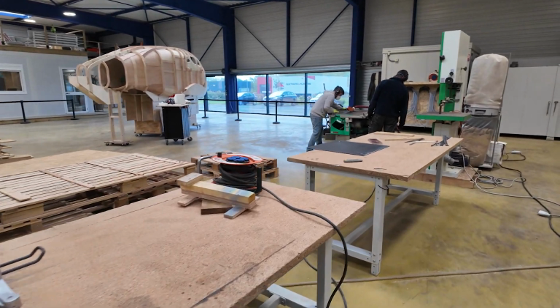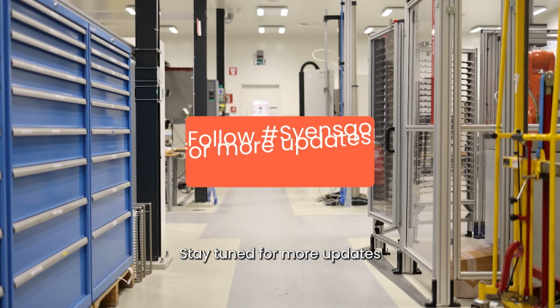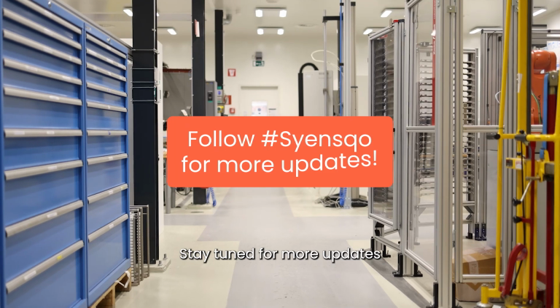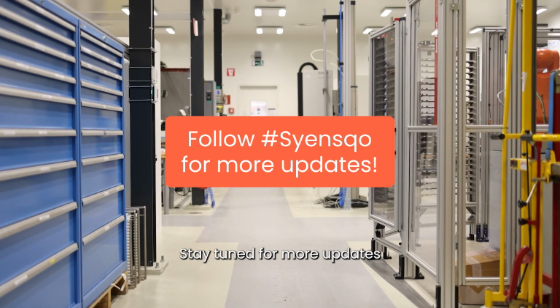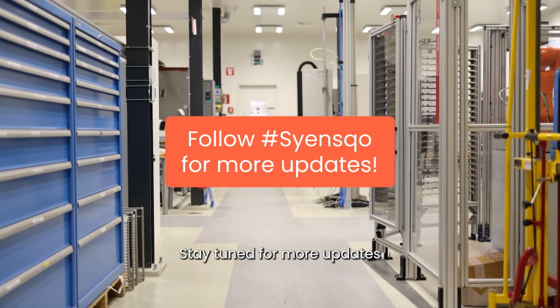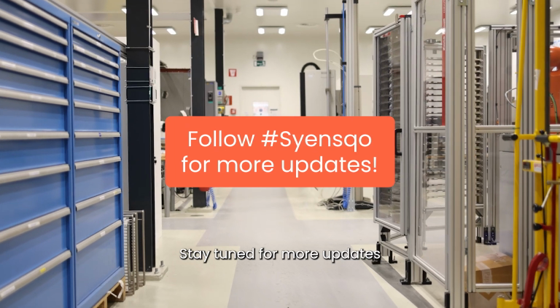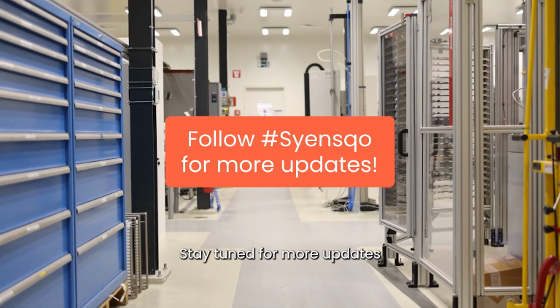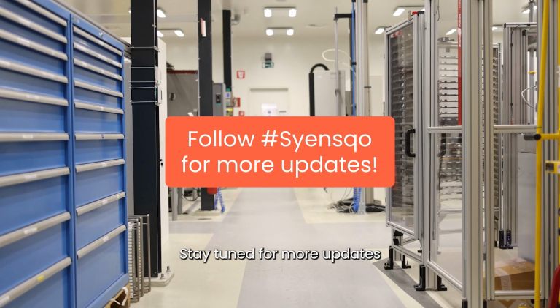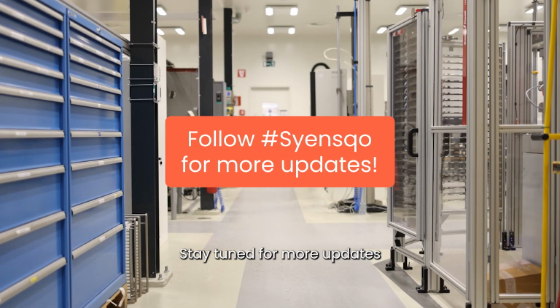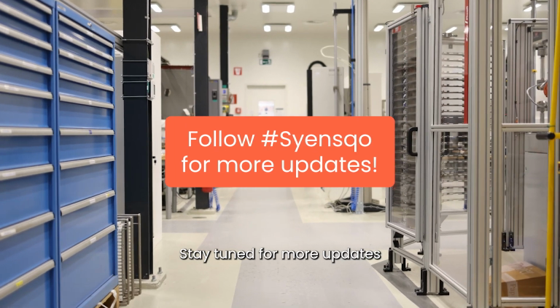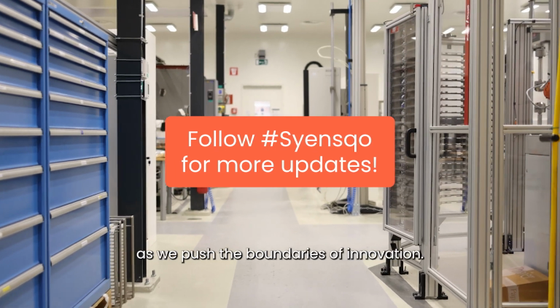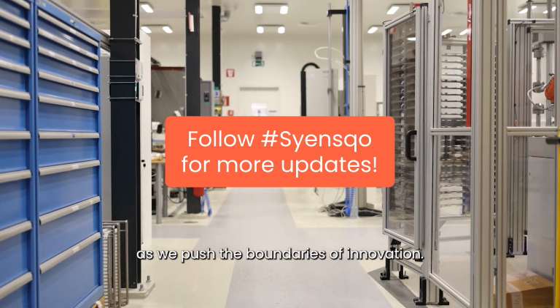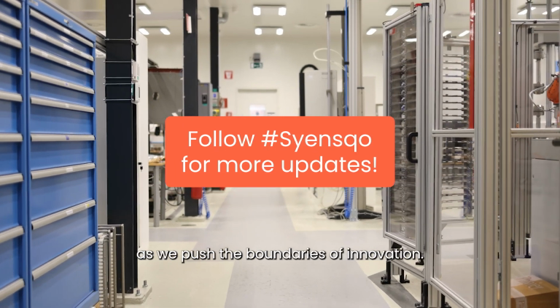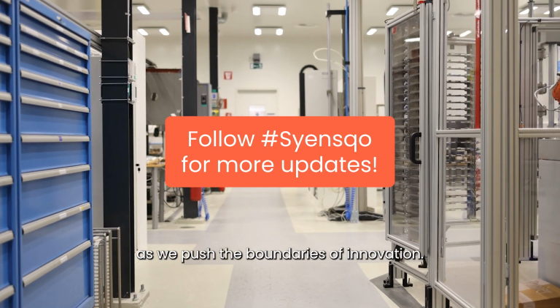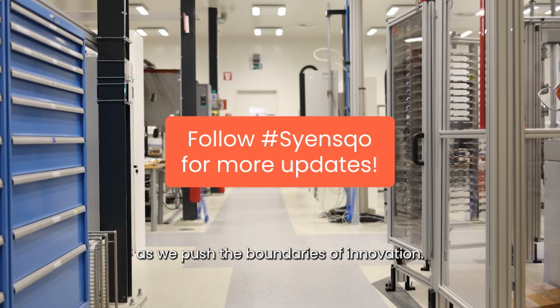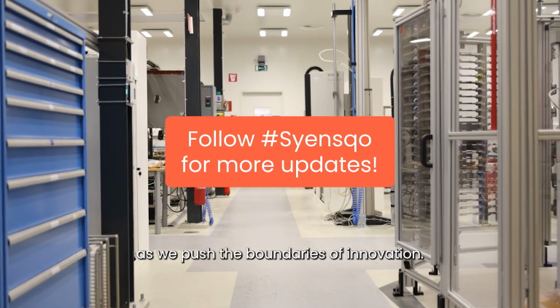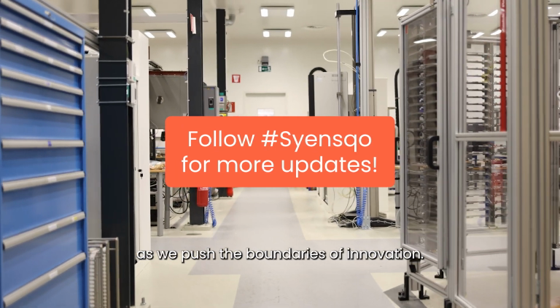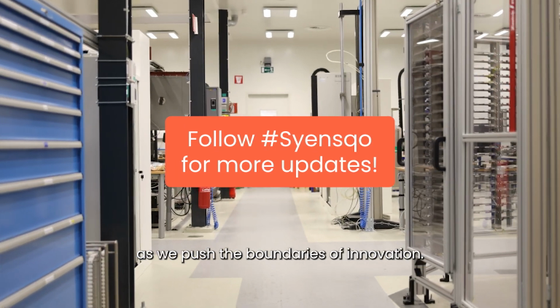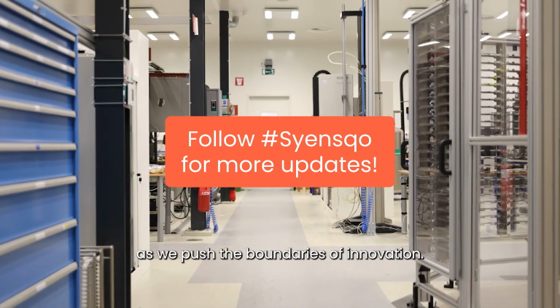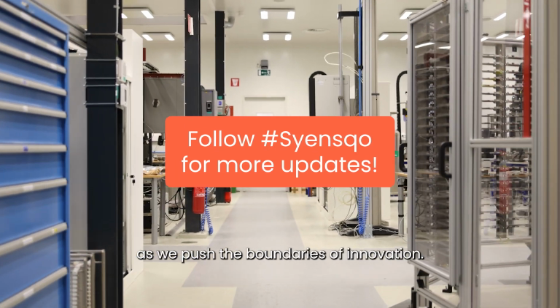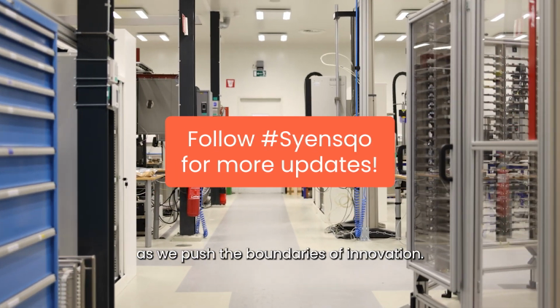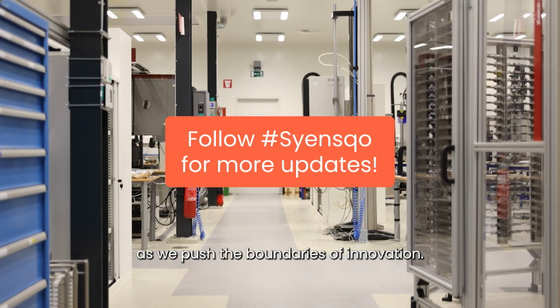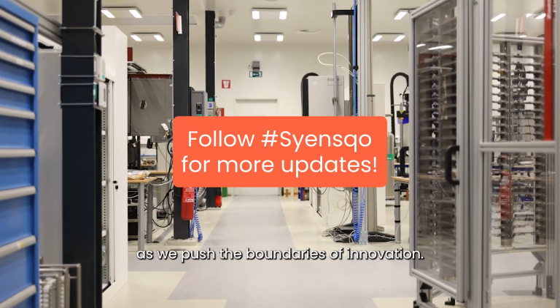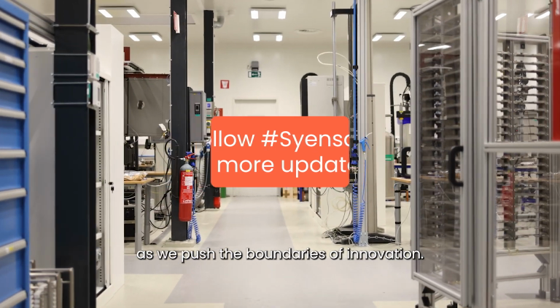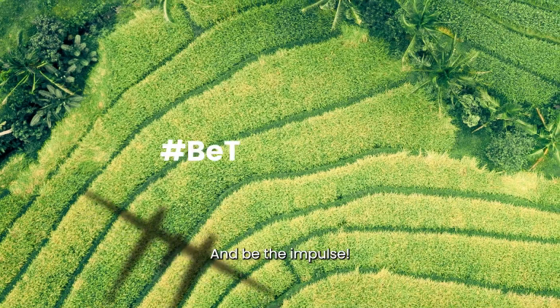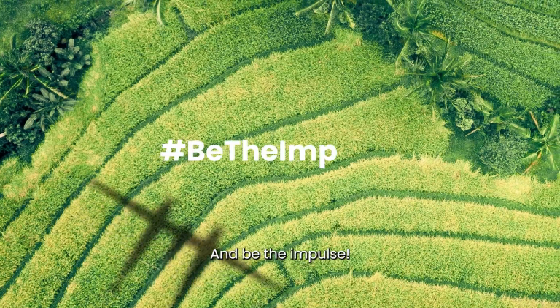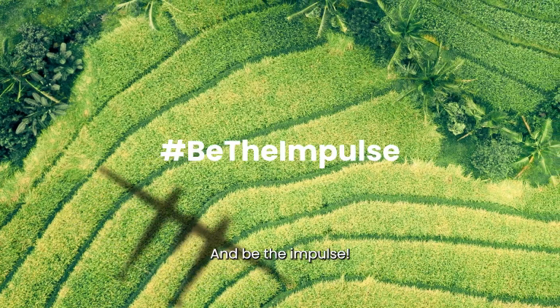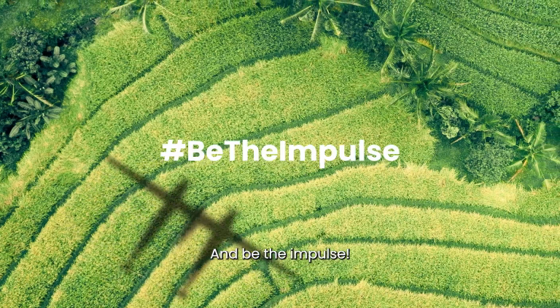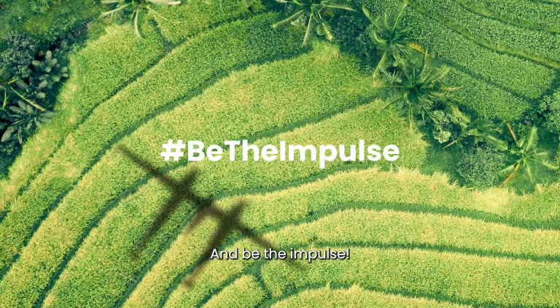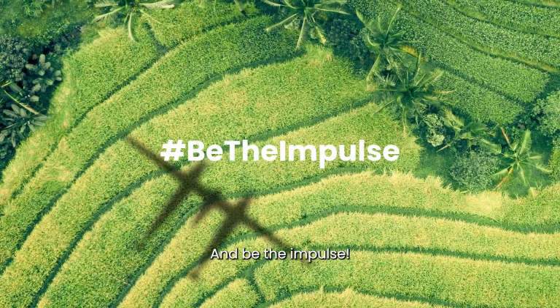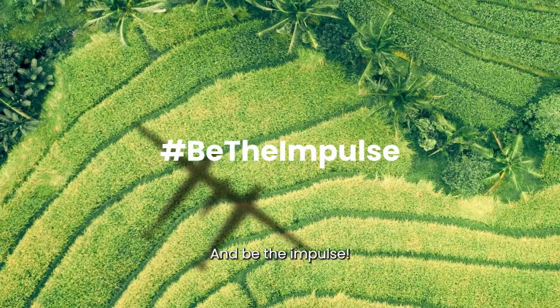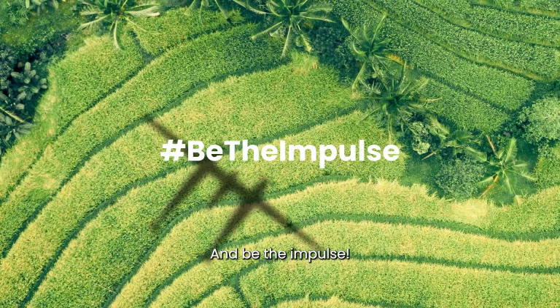Stay tuned for more updates as we push the boundaries of innovation and be the impulse.